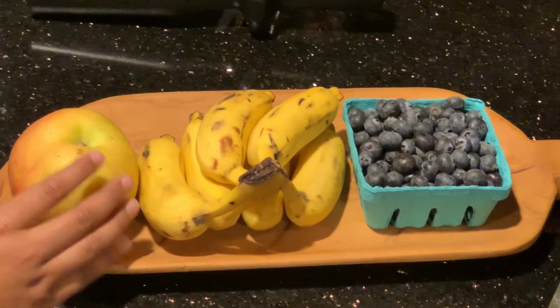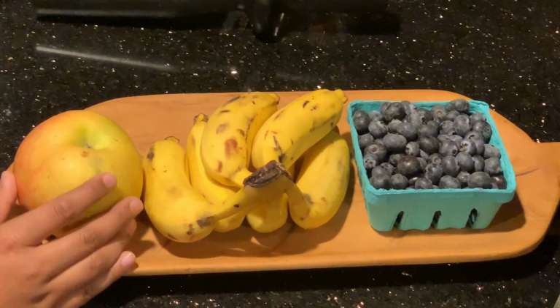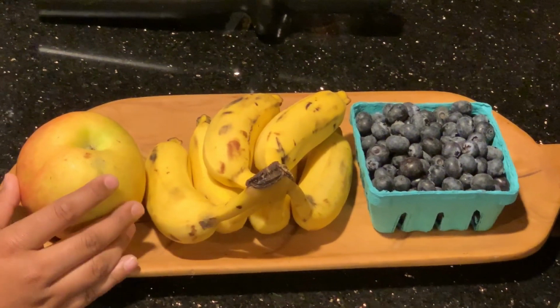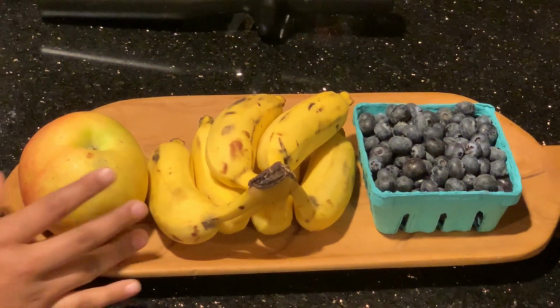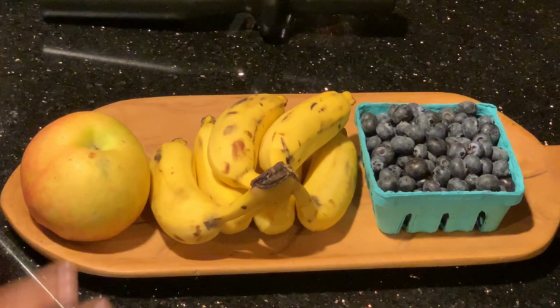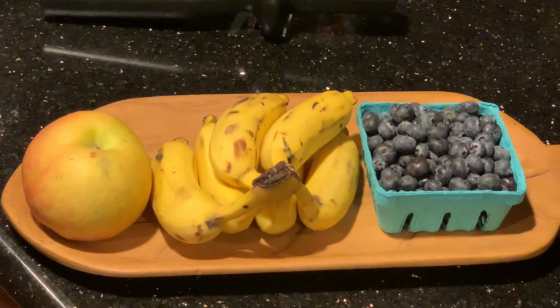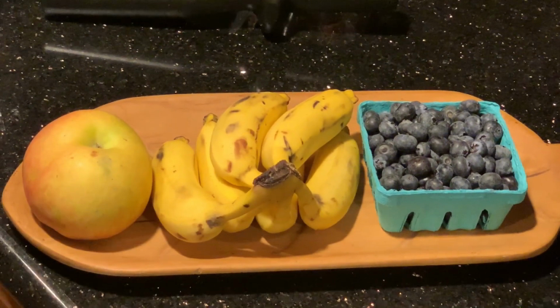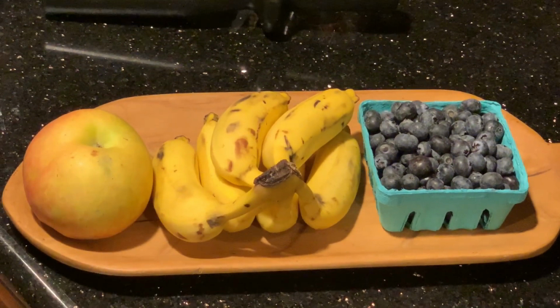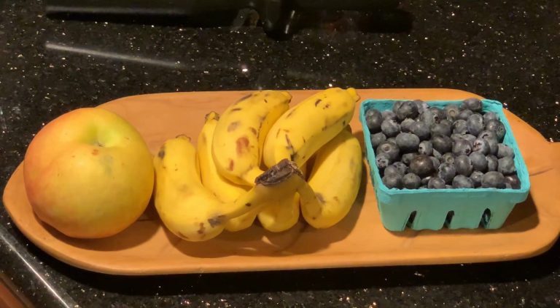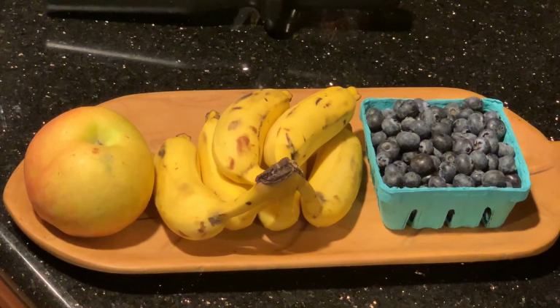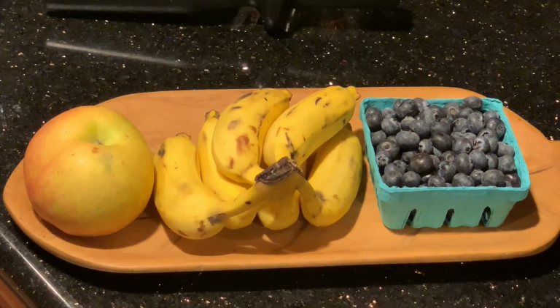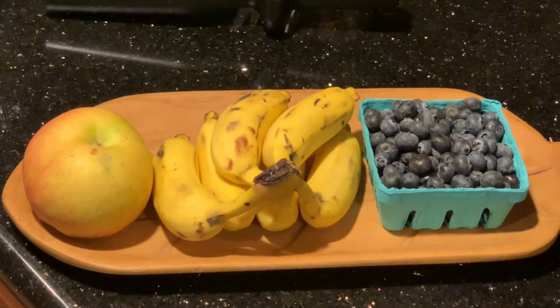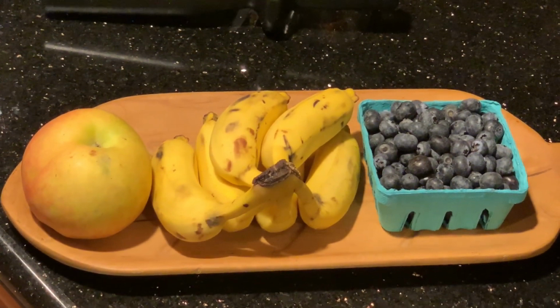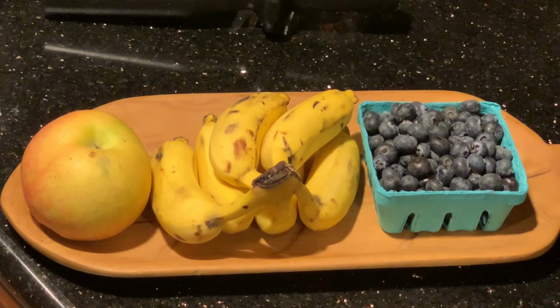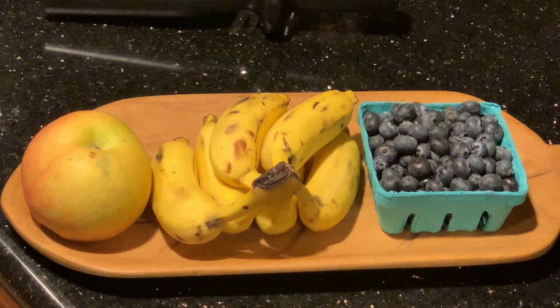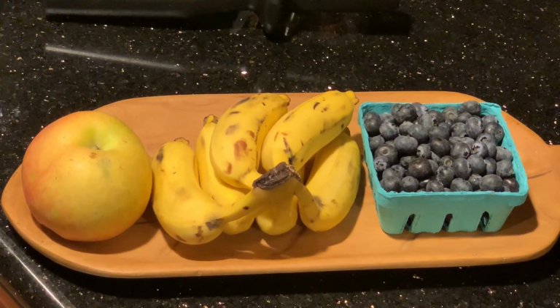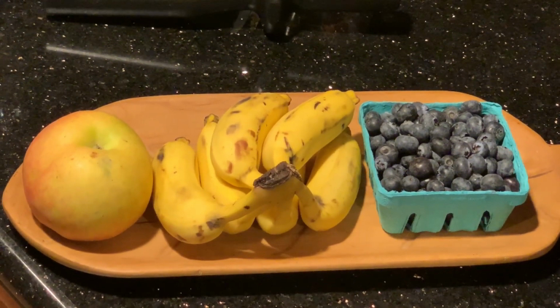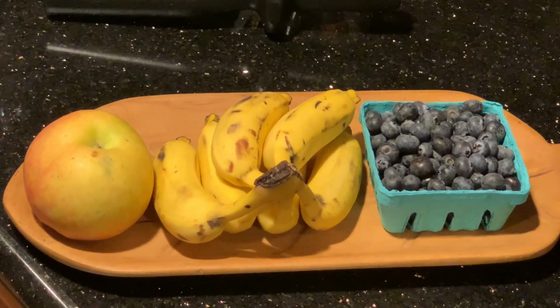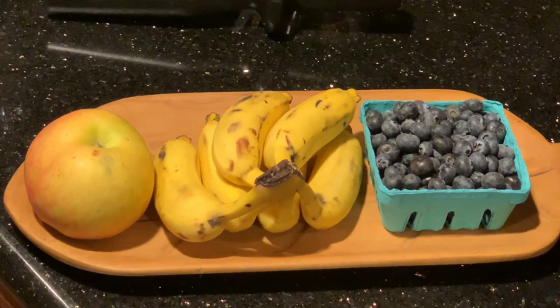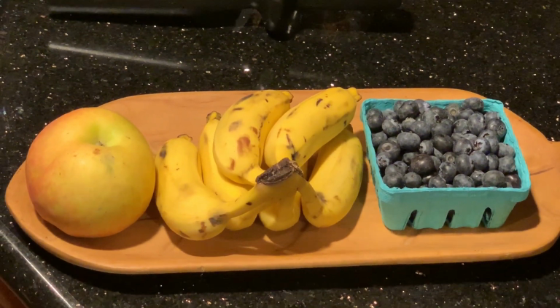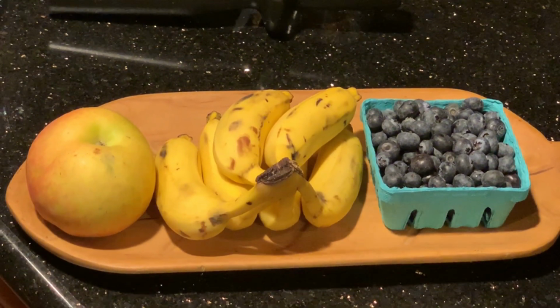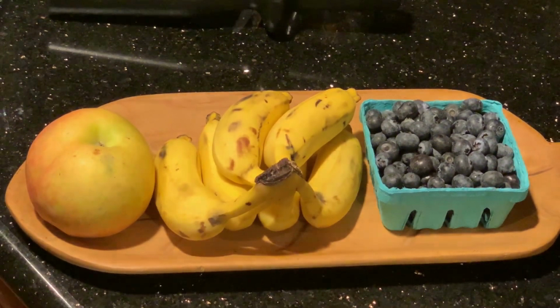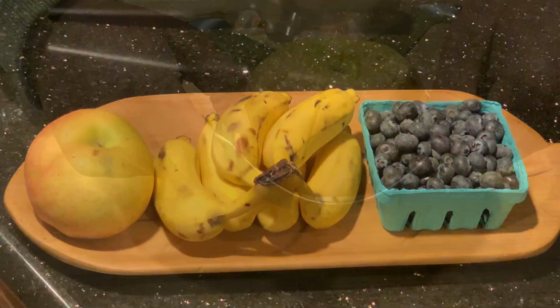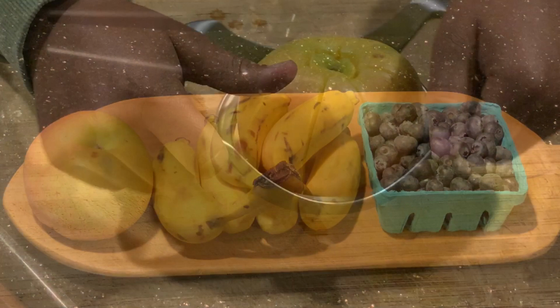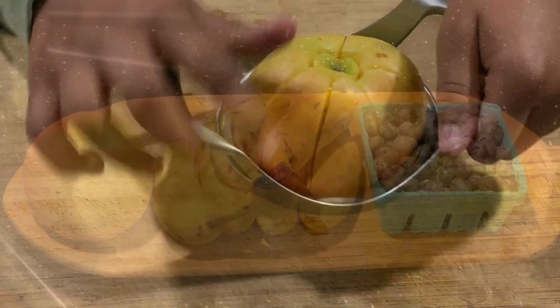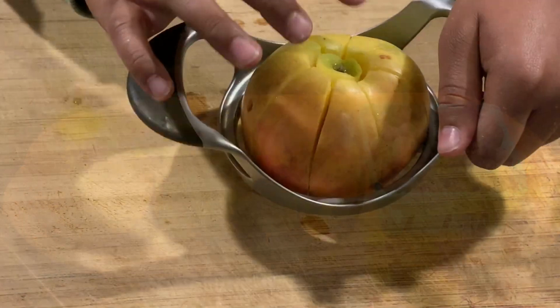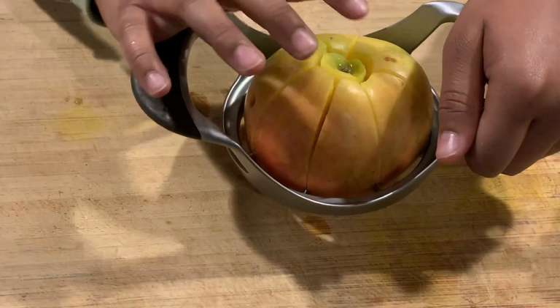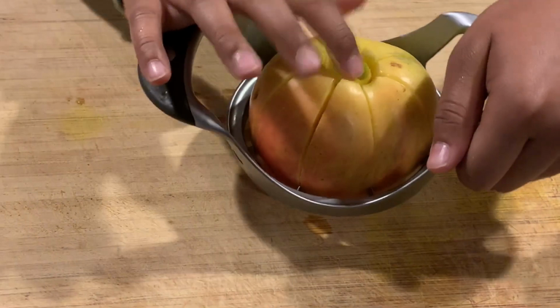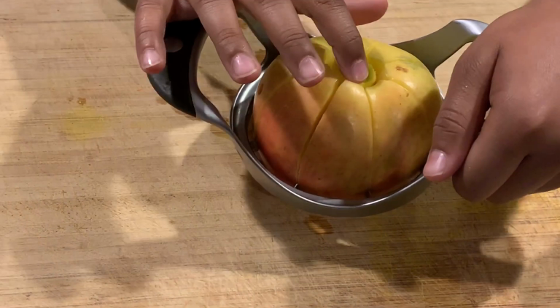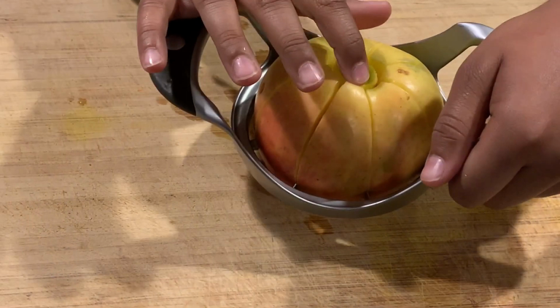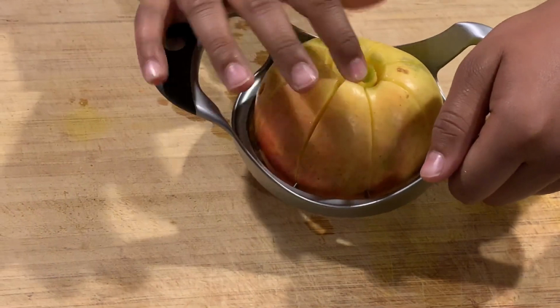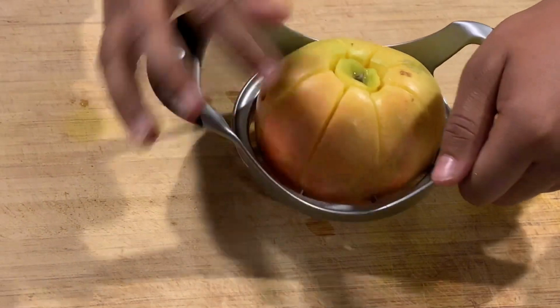Apples — they're juicy, they're big, and they're good for our teeth. You should remove the core.